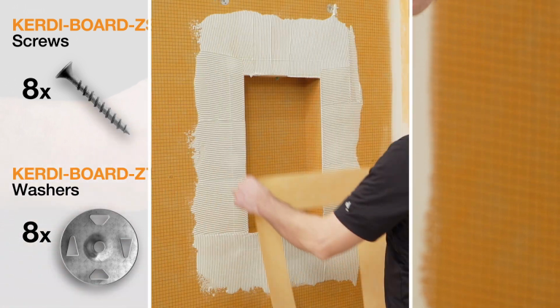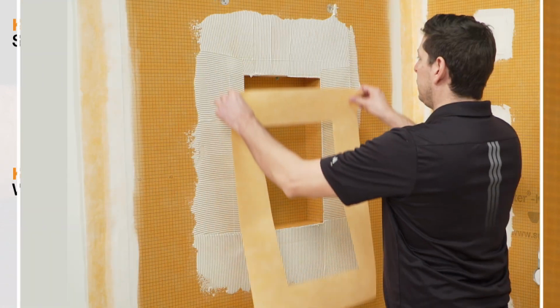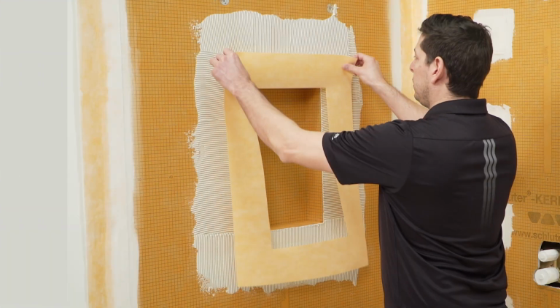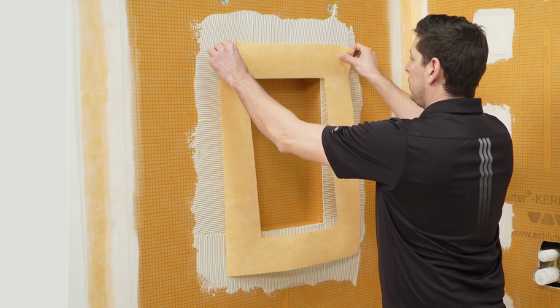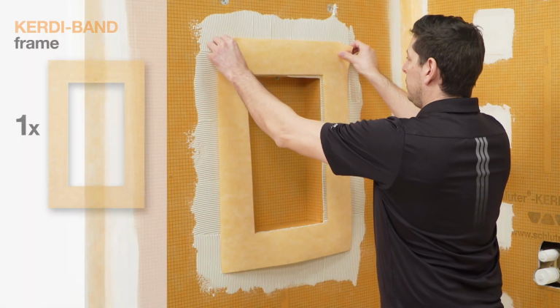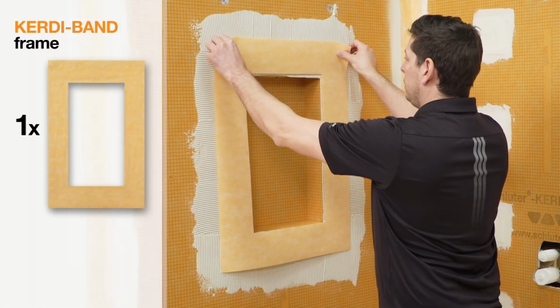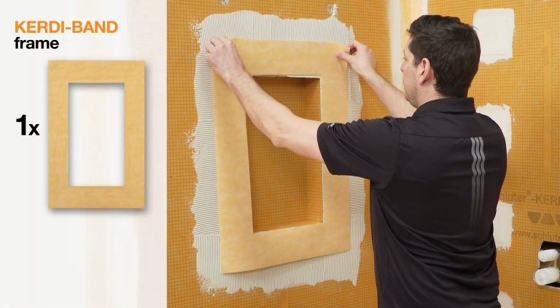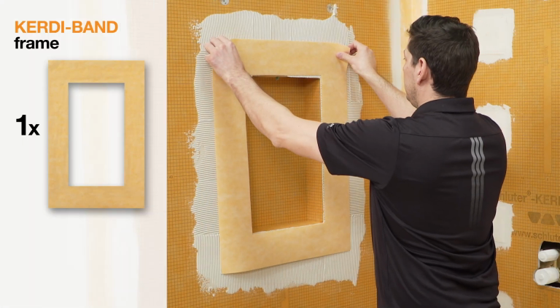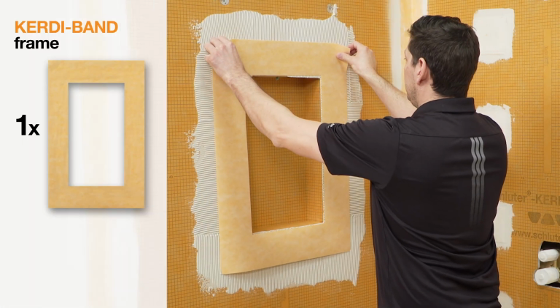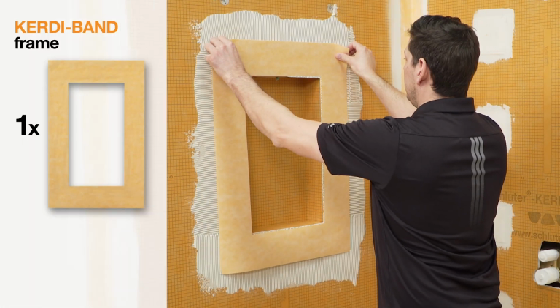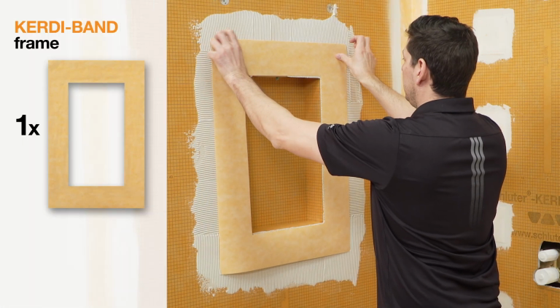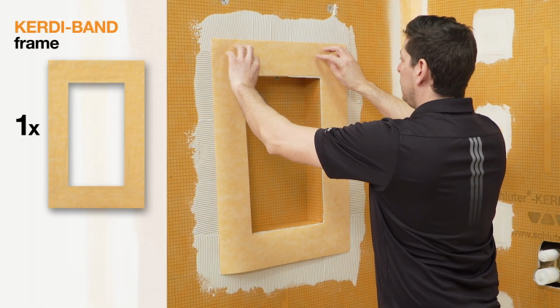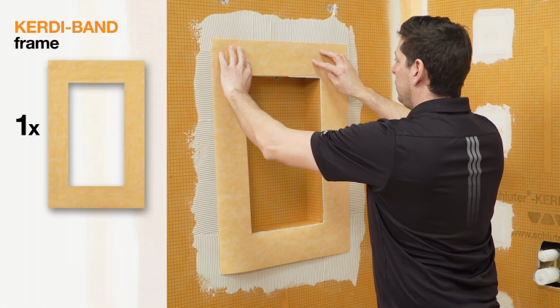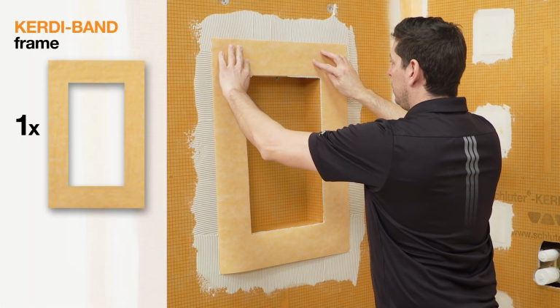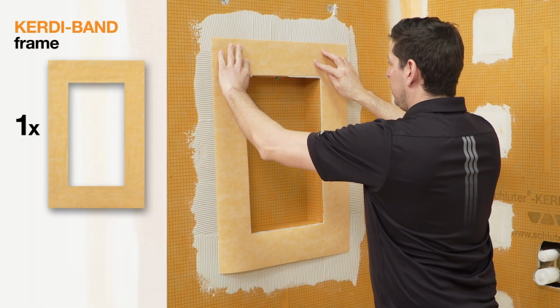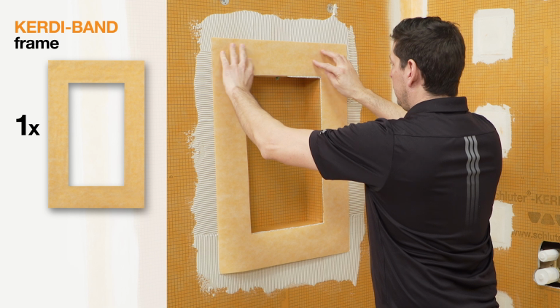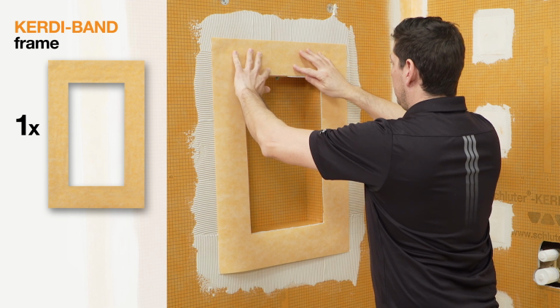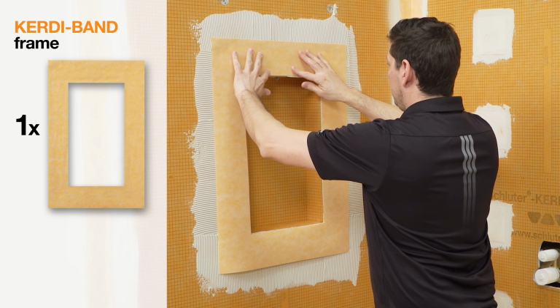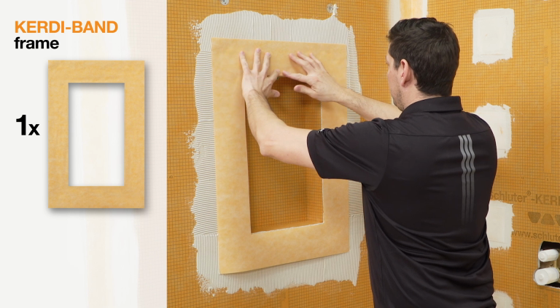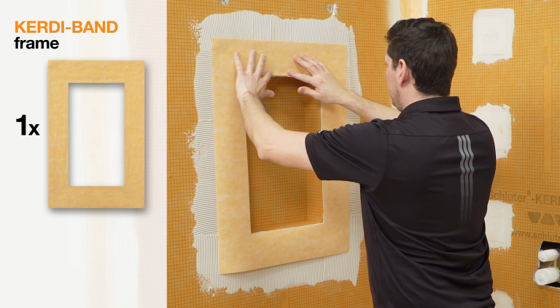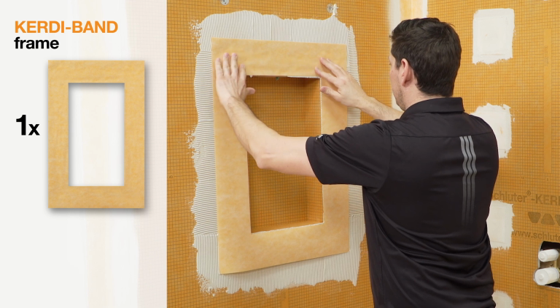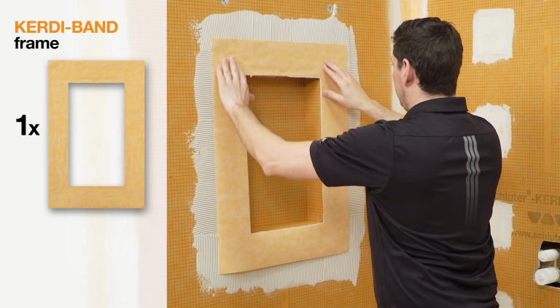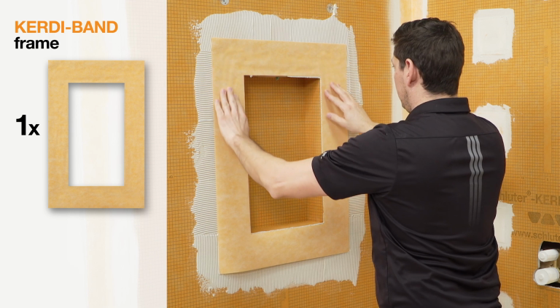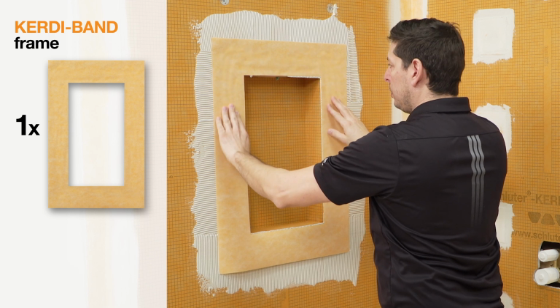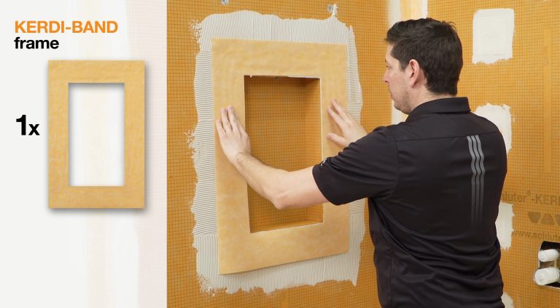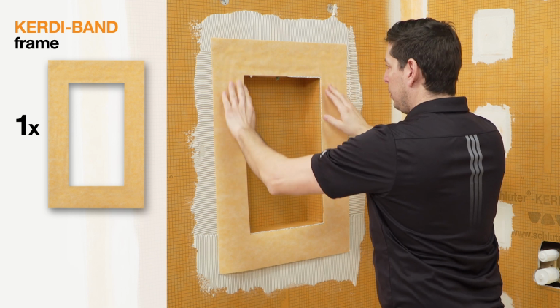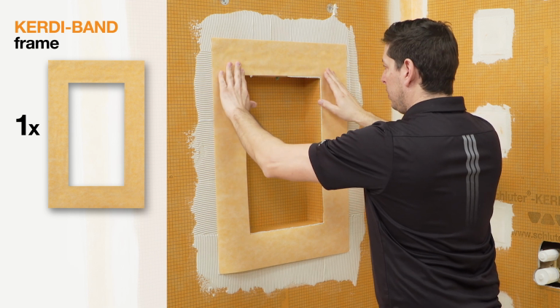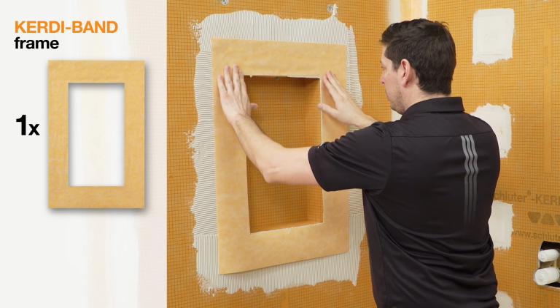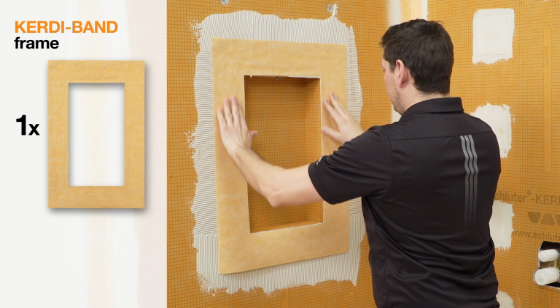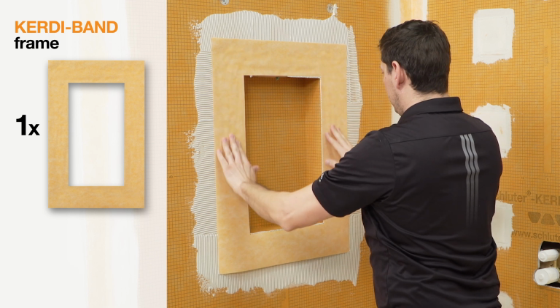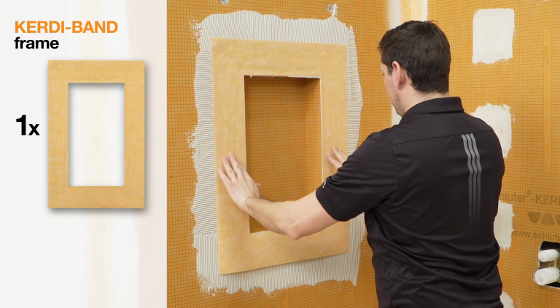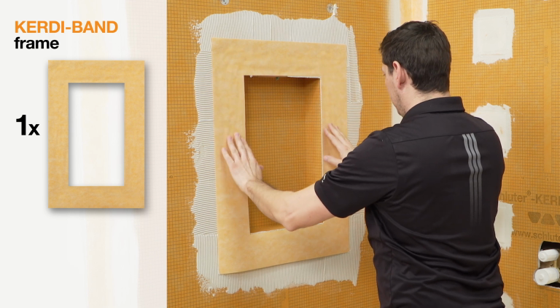Finally, a KERDI-band frame allows for secure waterproofing for the KERDI-BOARD SNLT assembly within the shower area.